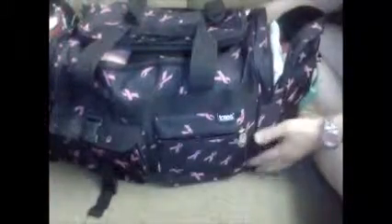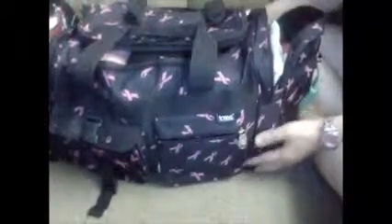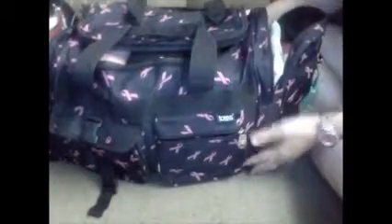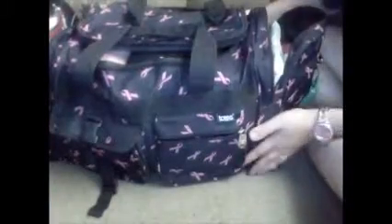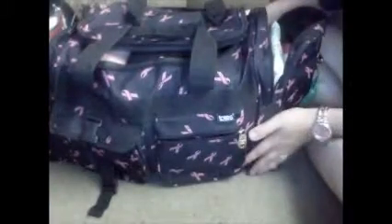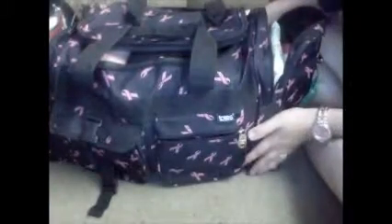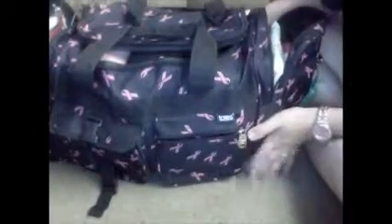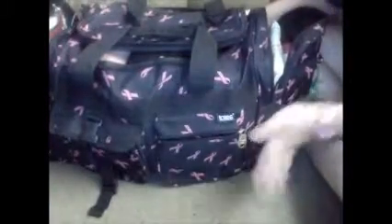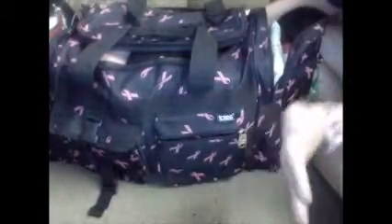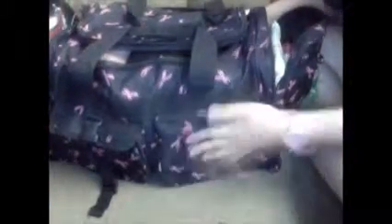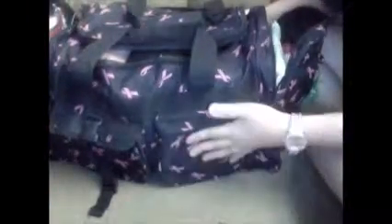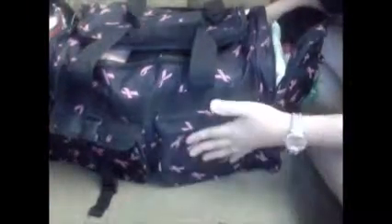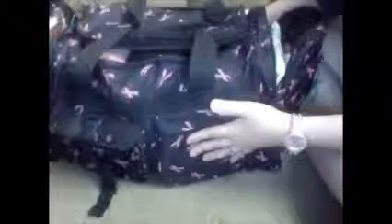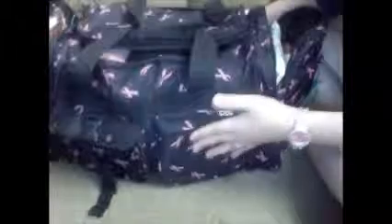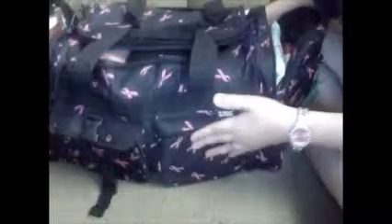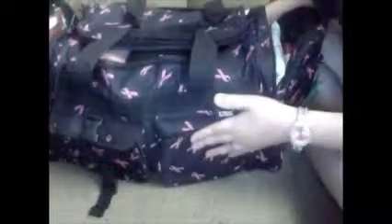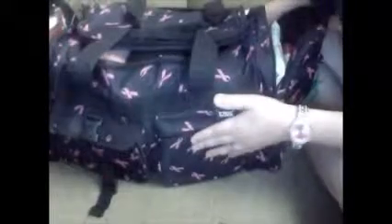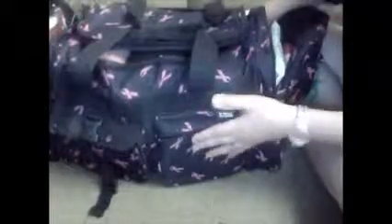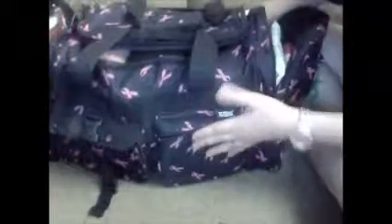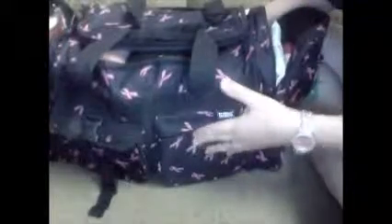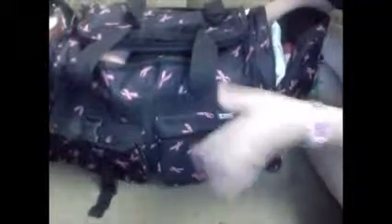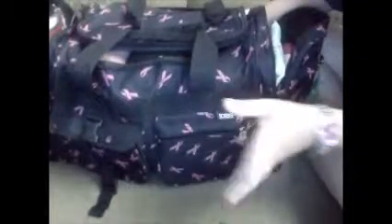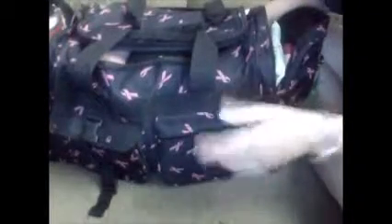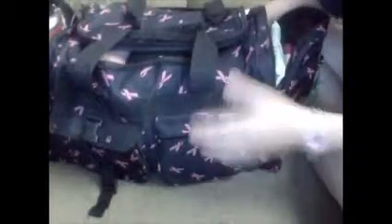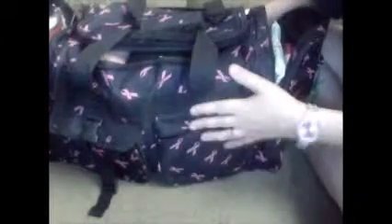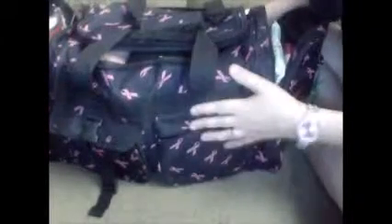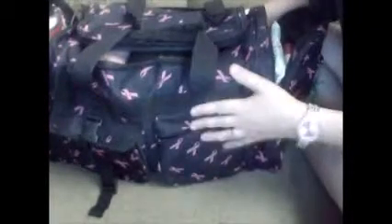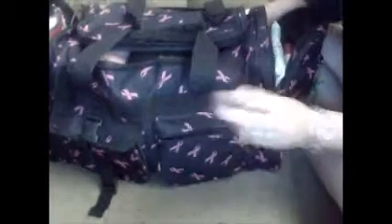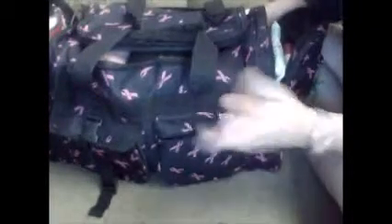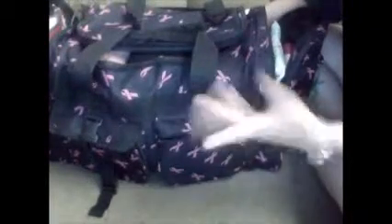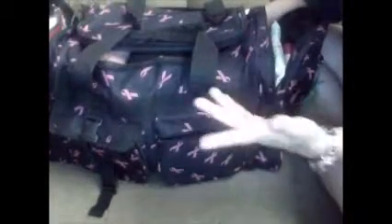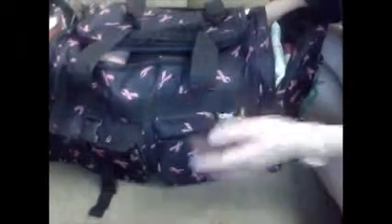Hey guys, I thought I would show you what I am taking to Pittsburgh in my duffel bag slash suitcase.